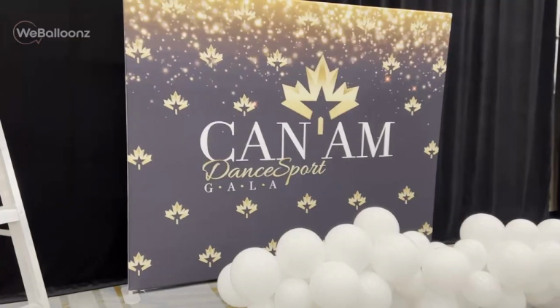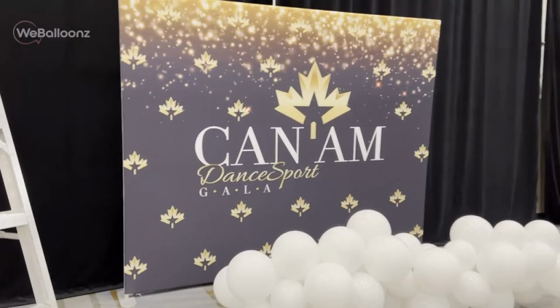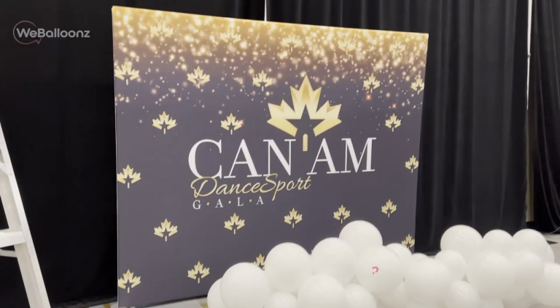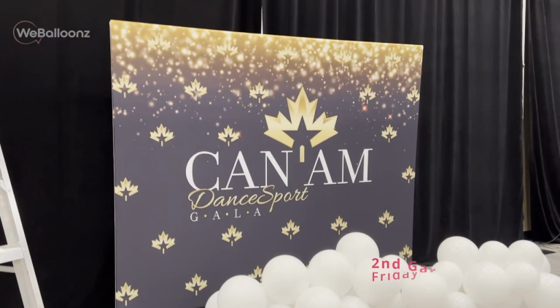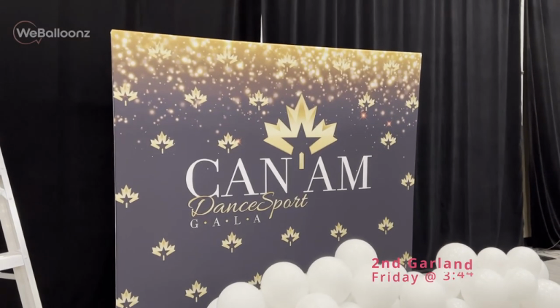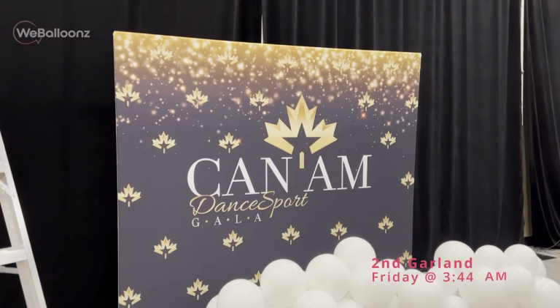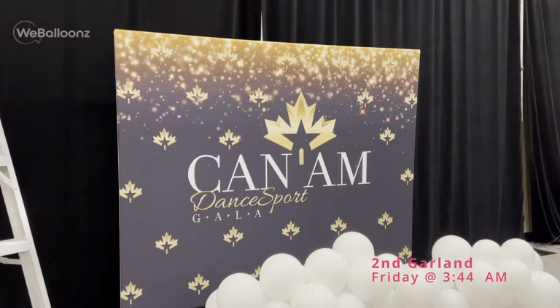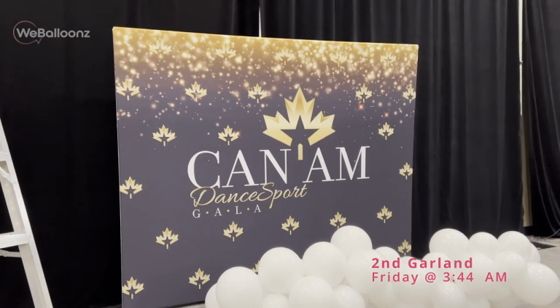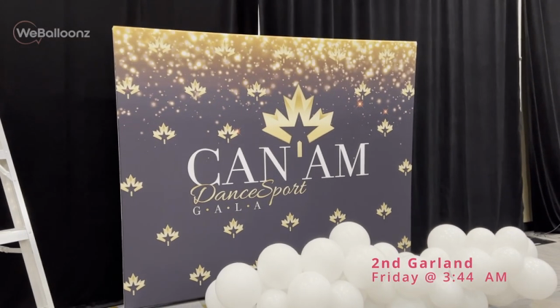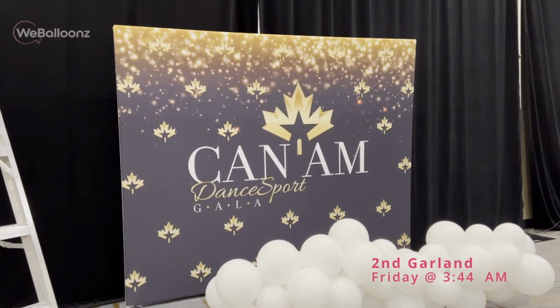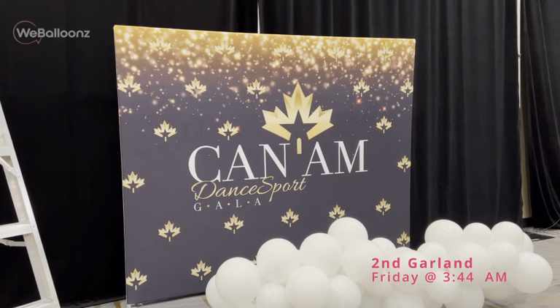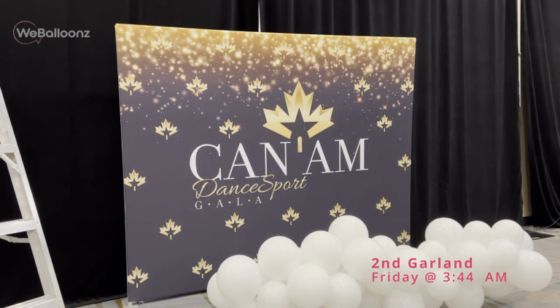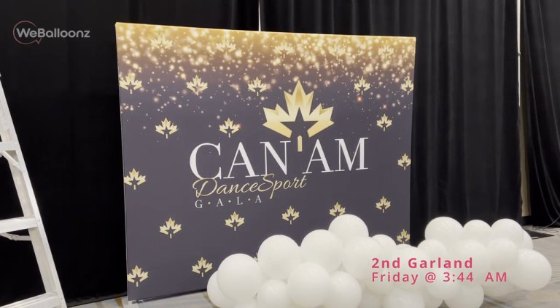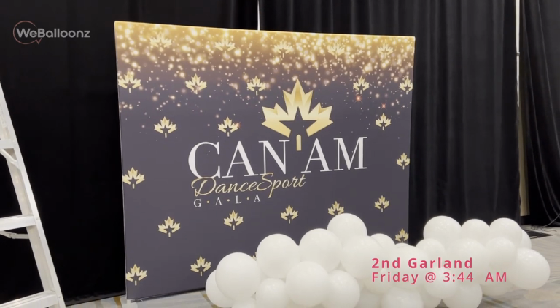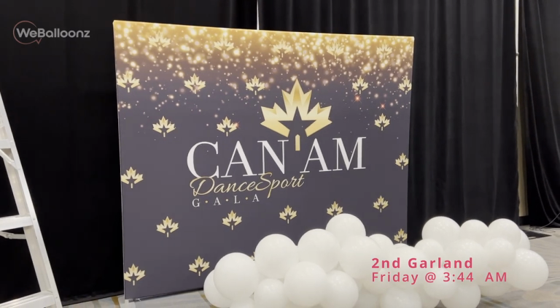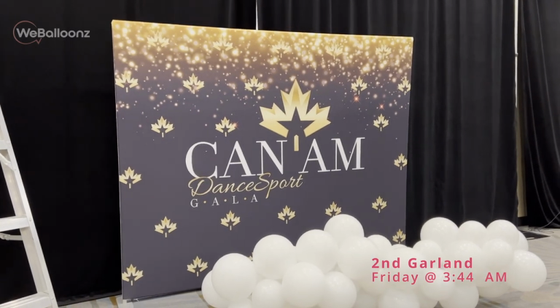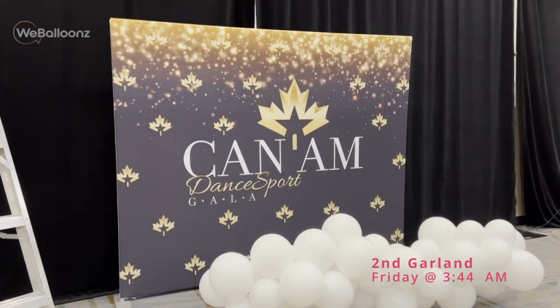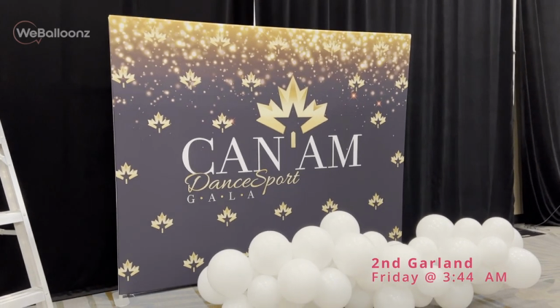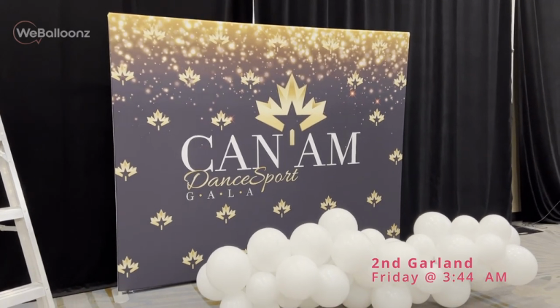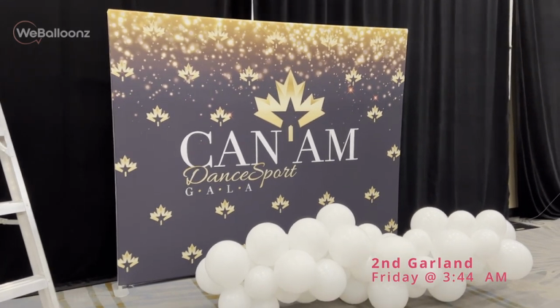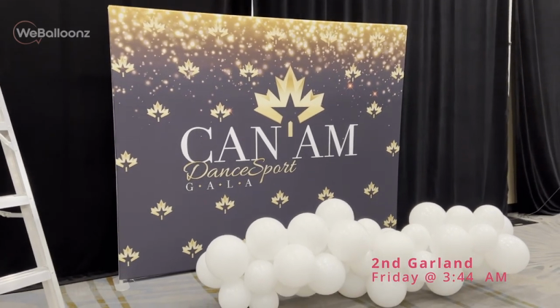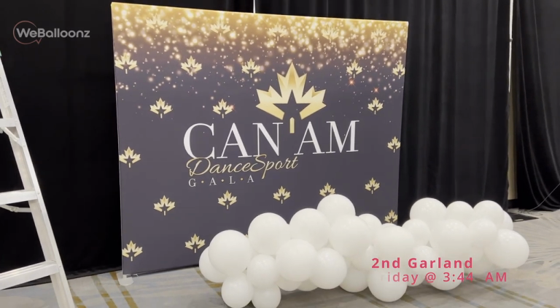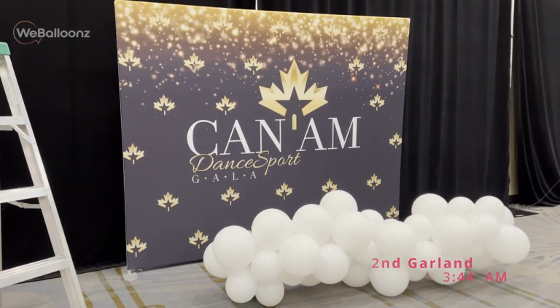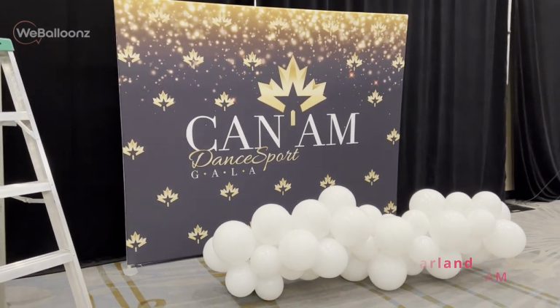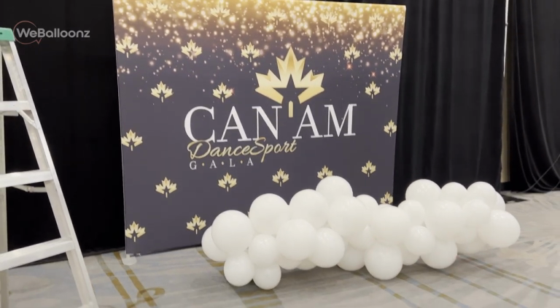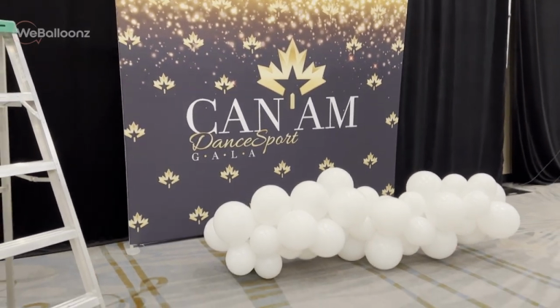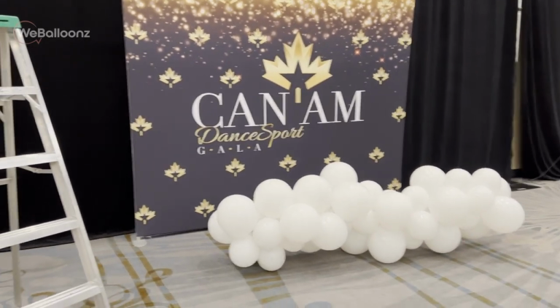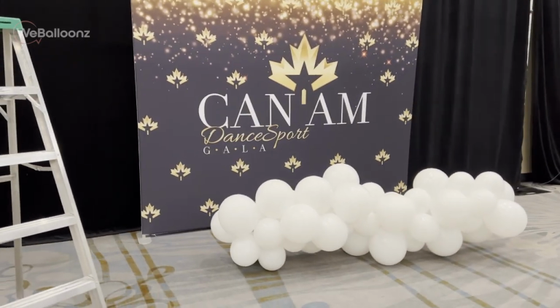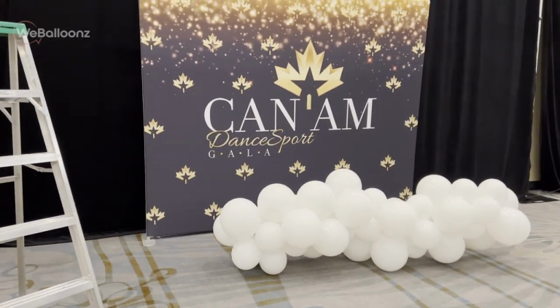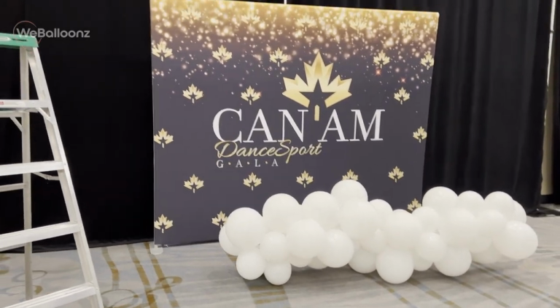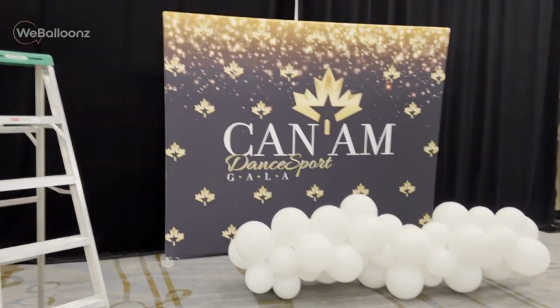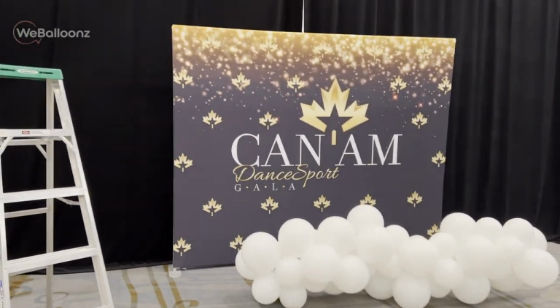It is 3:44 a.m. and we're going to start working on setup number two.